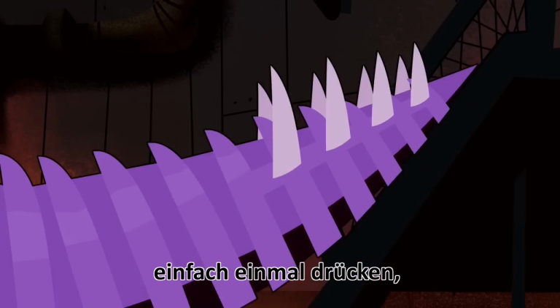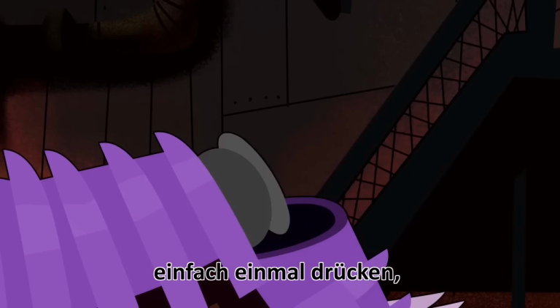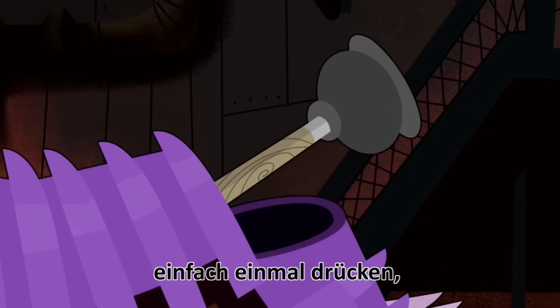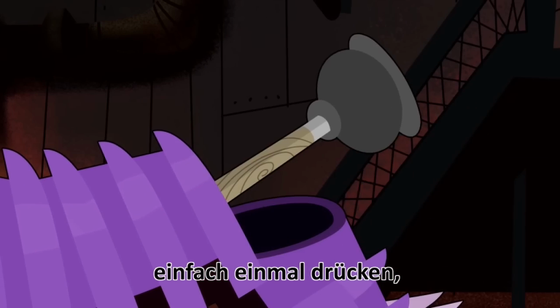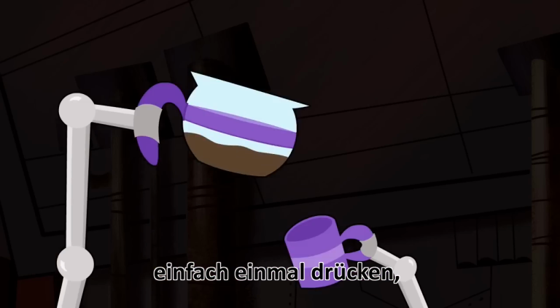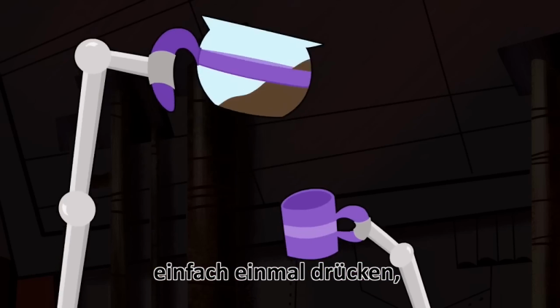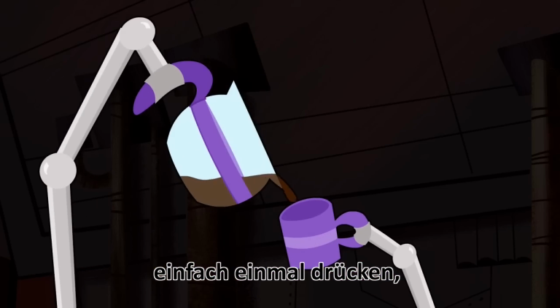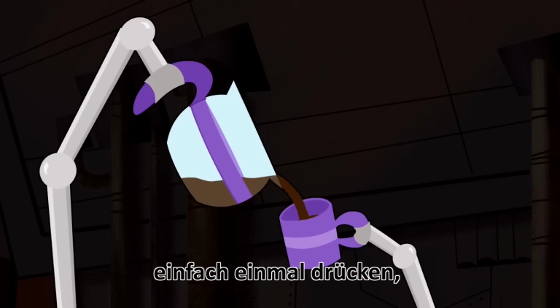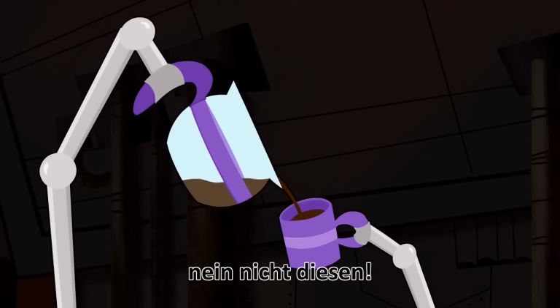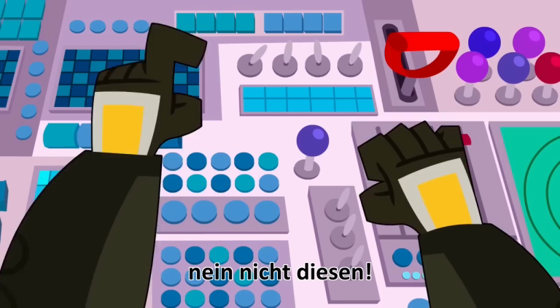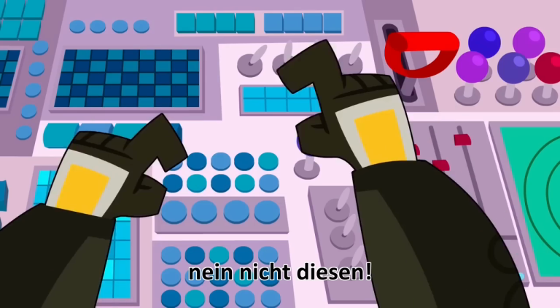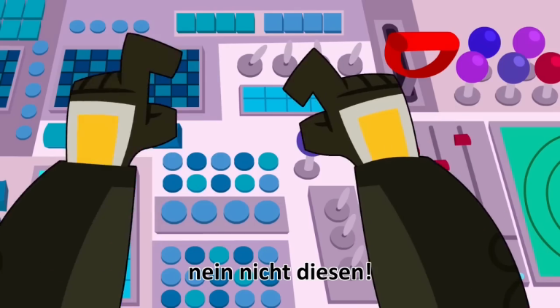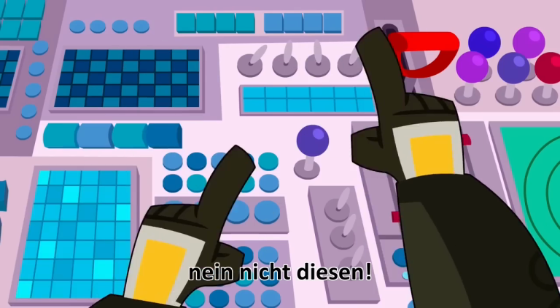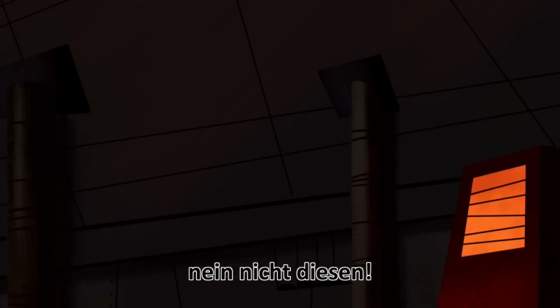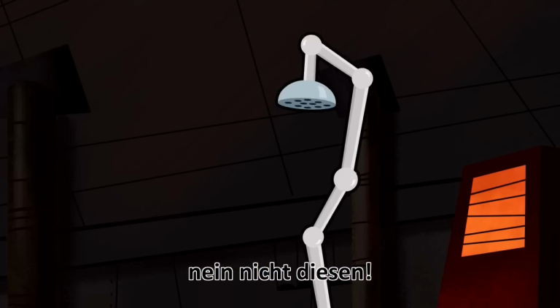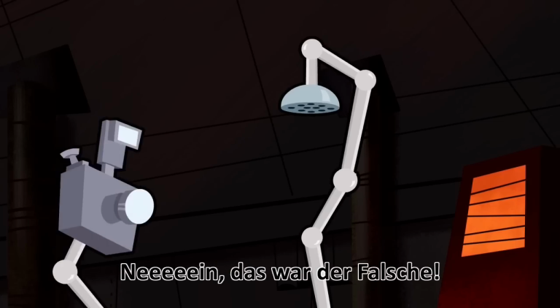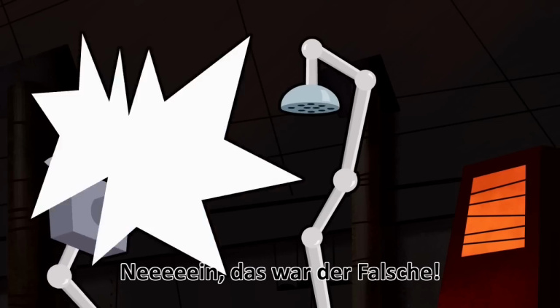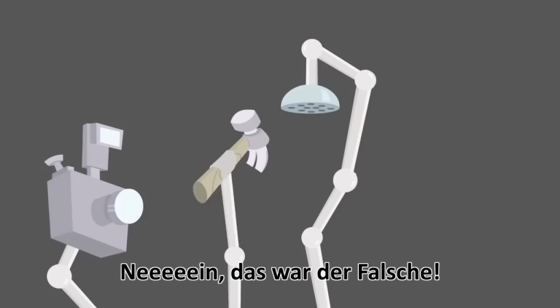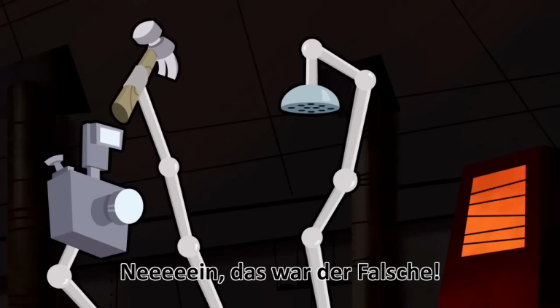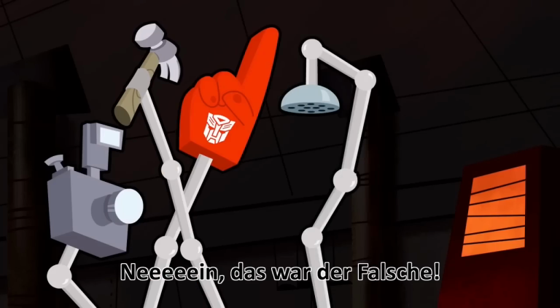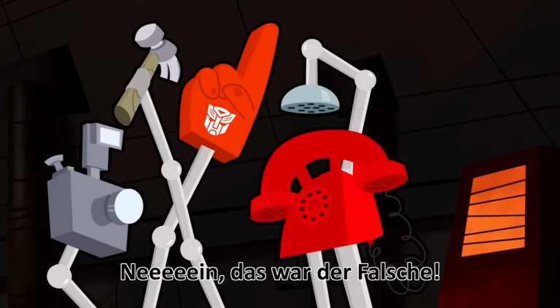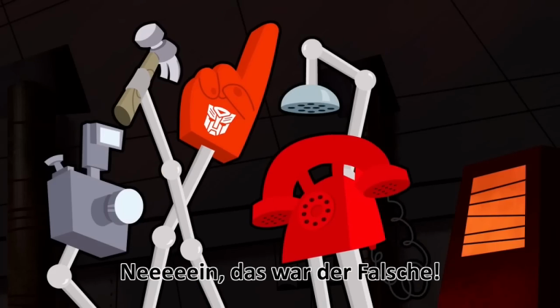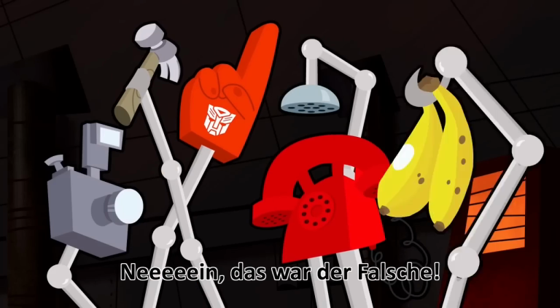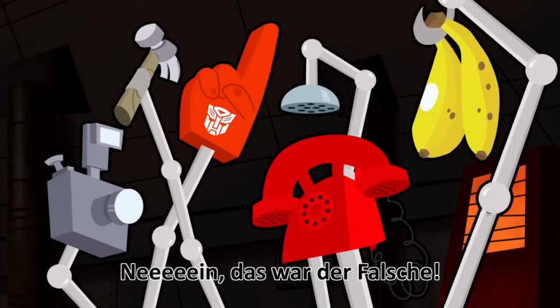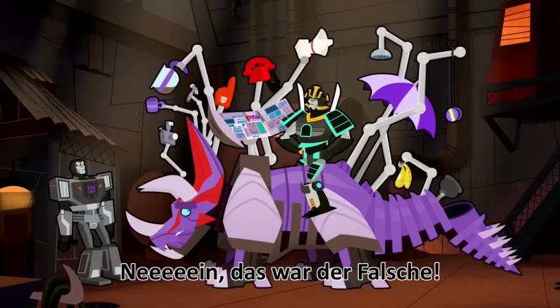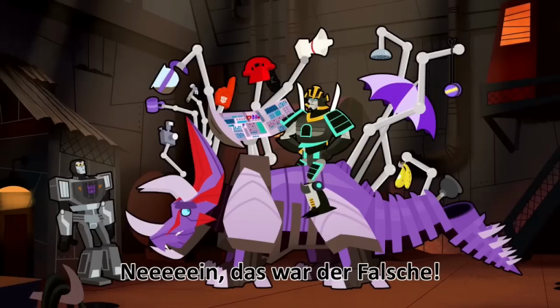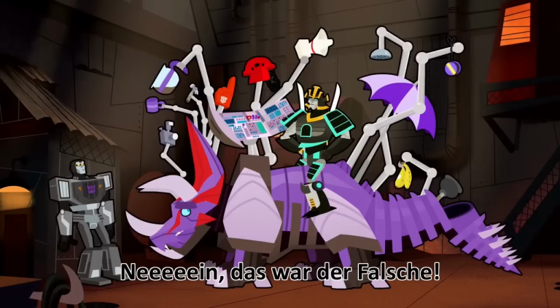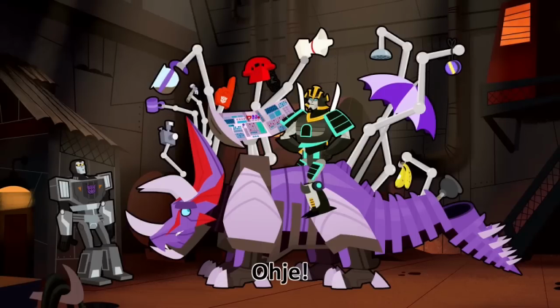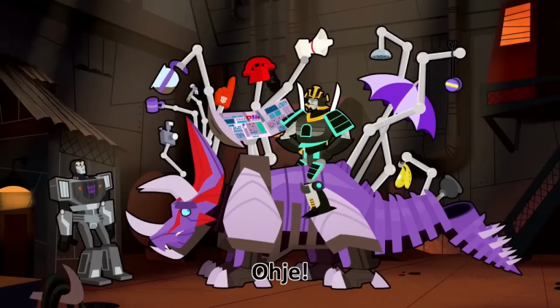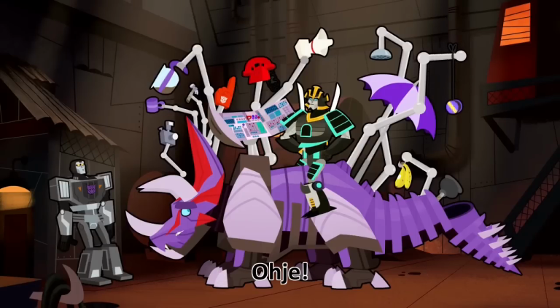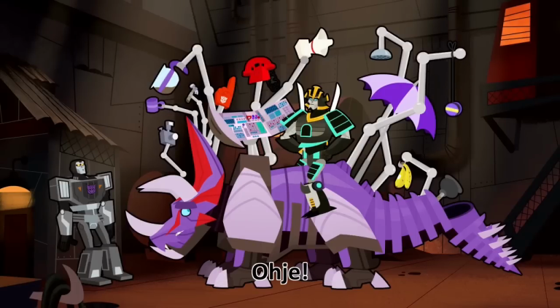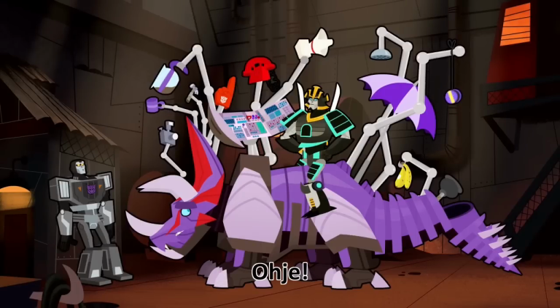Just one press. No, not that one. Wrong! Incorrect! Oh my!